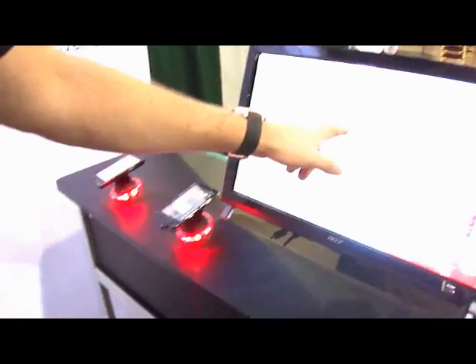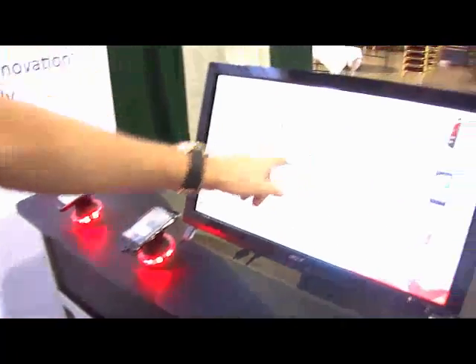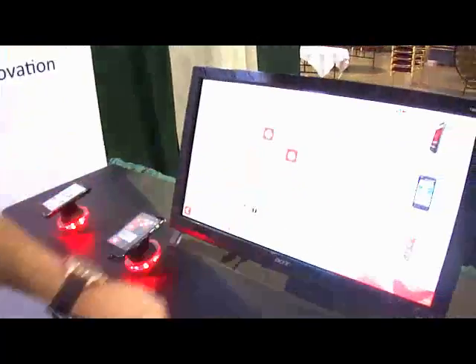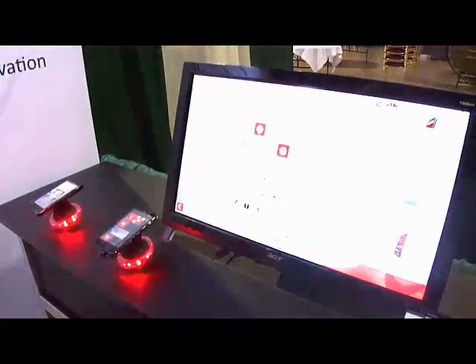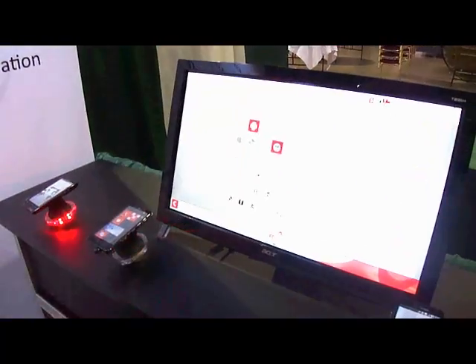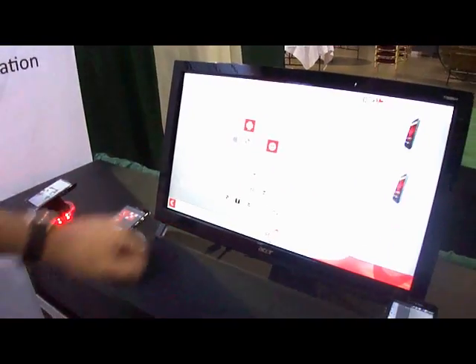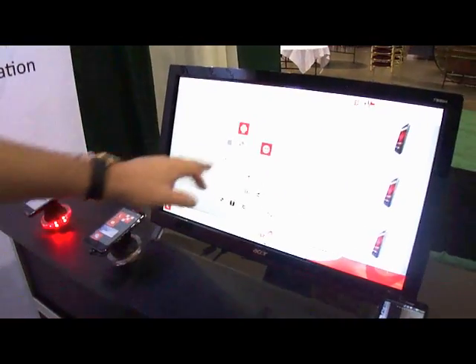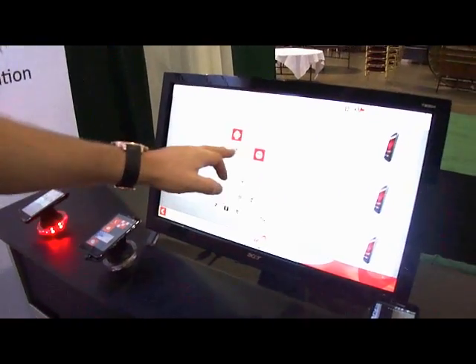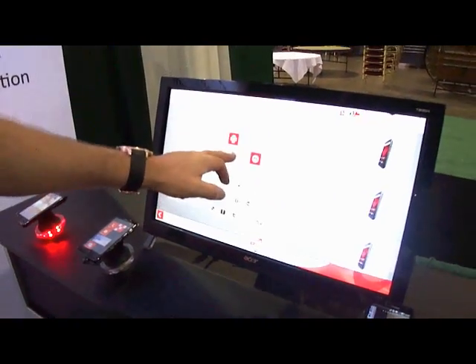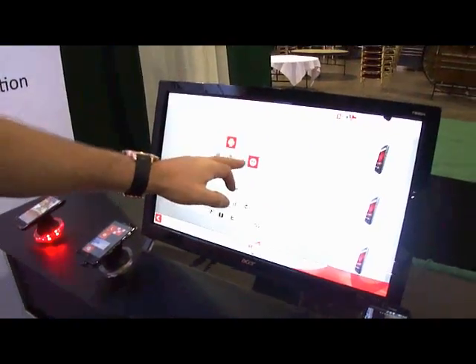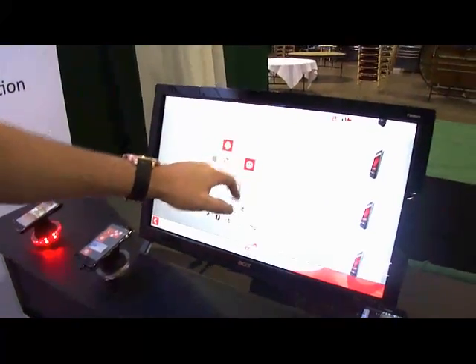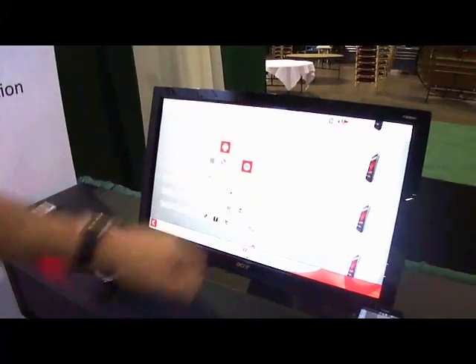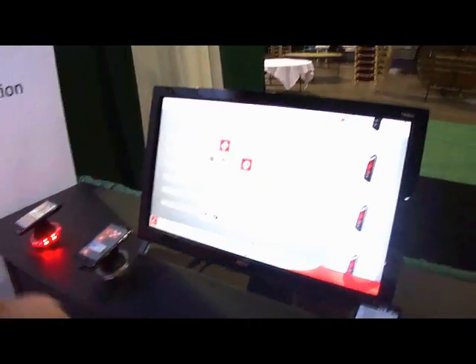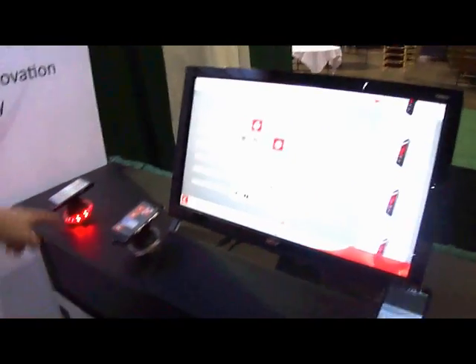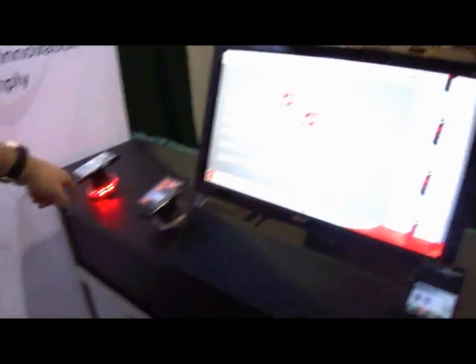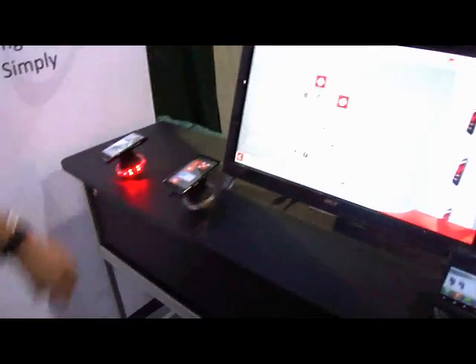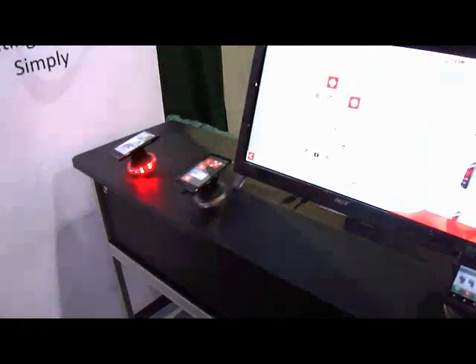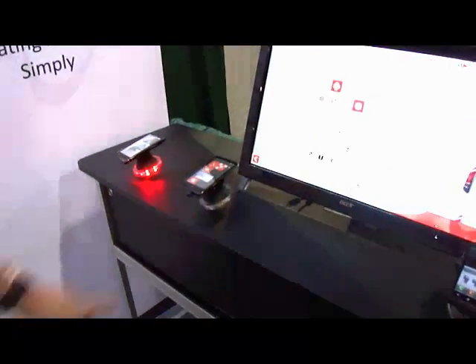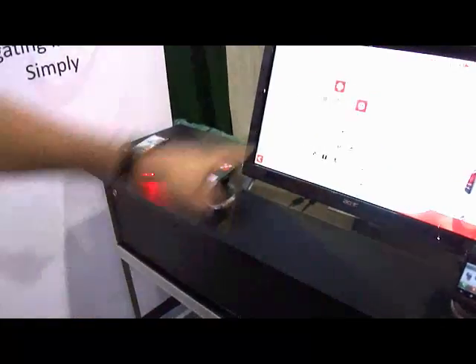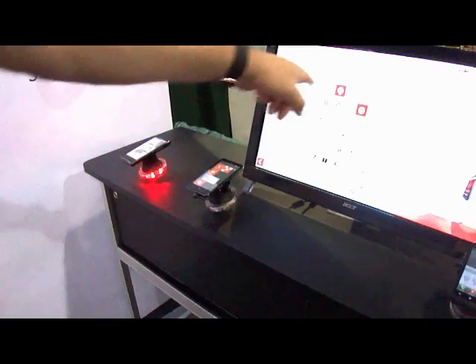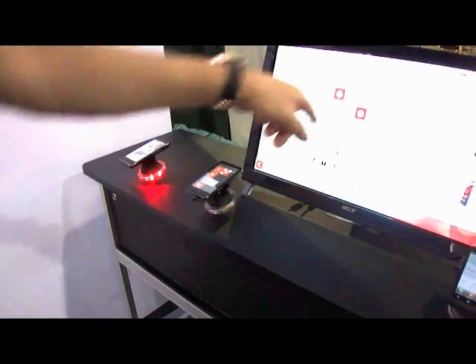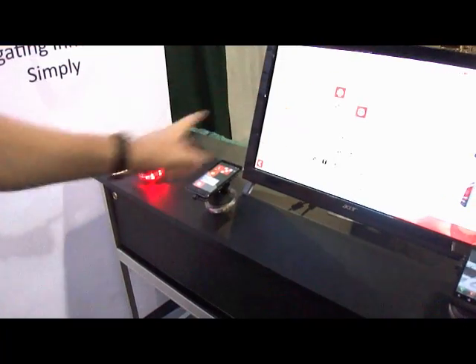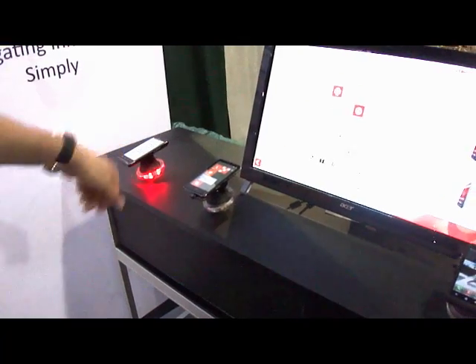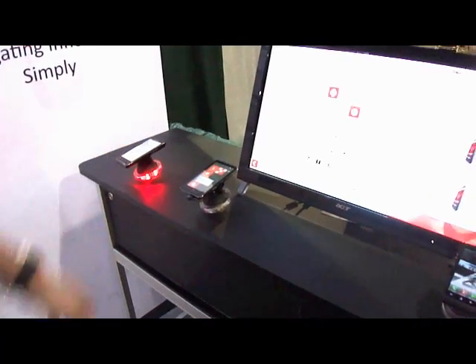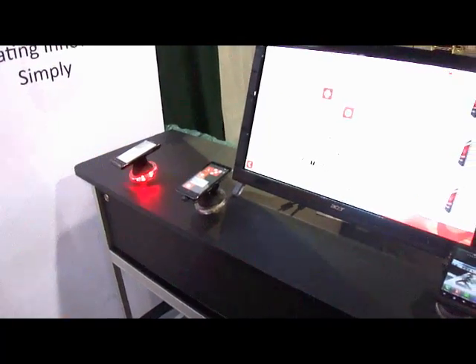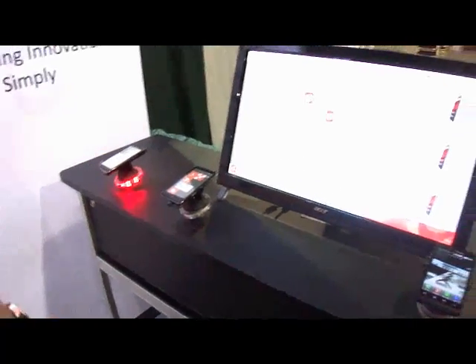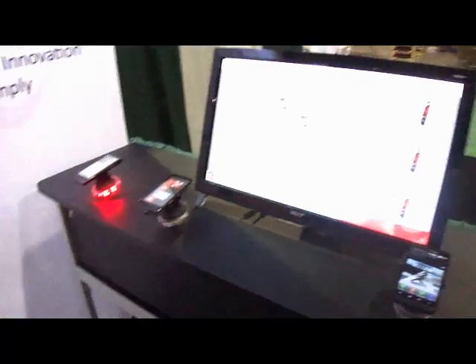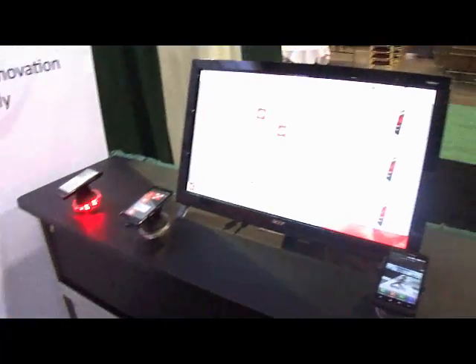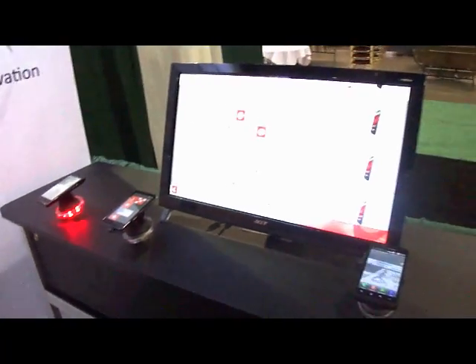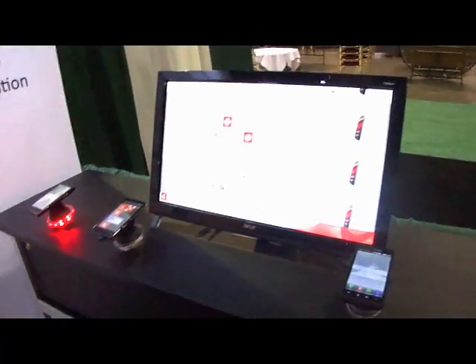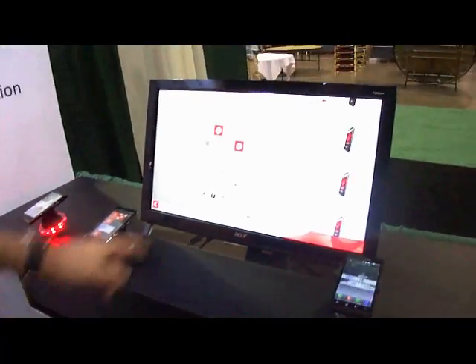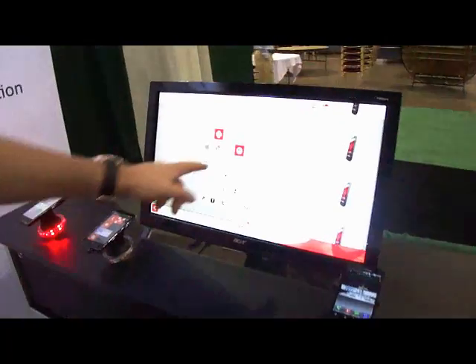Also when you select the manufacturer, you will see an Android option, but also a manufacturer that is Motorola.